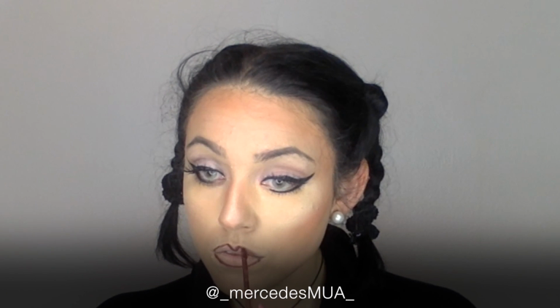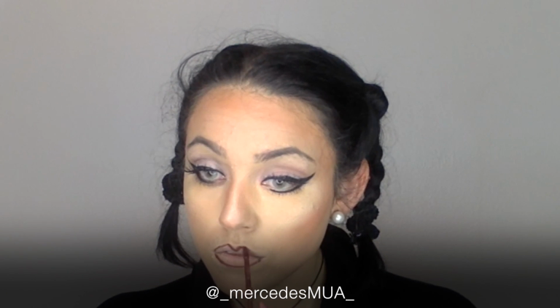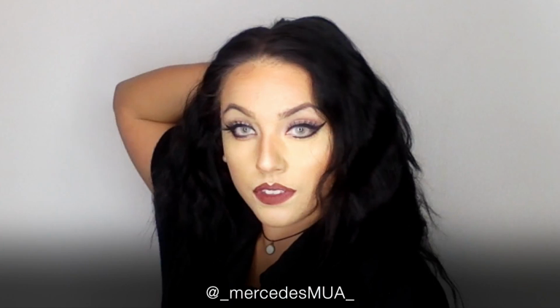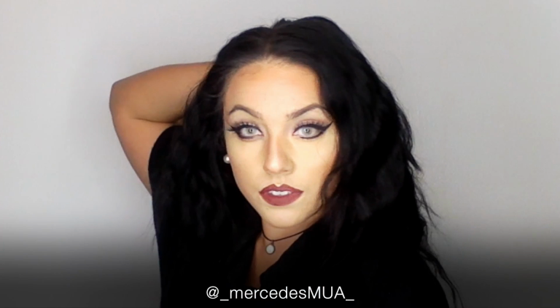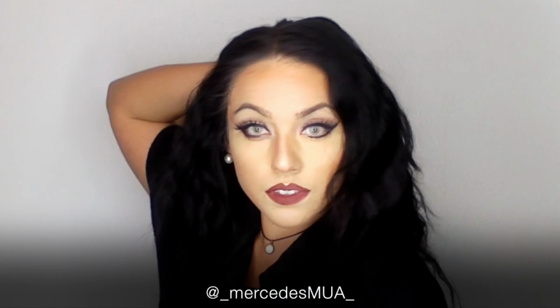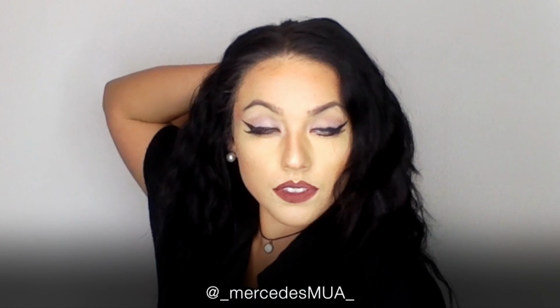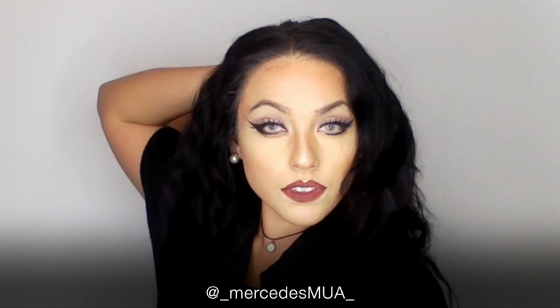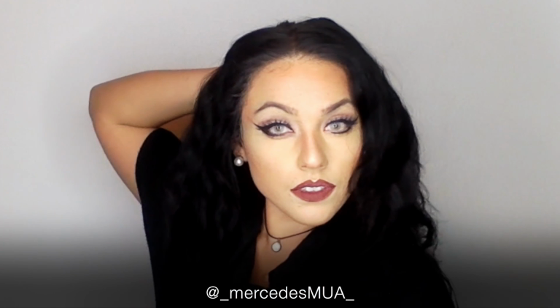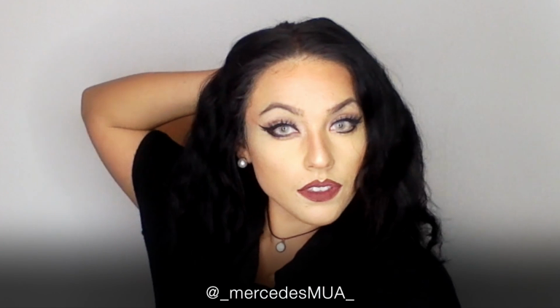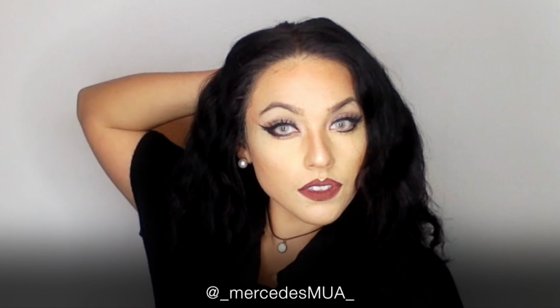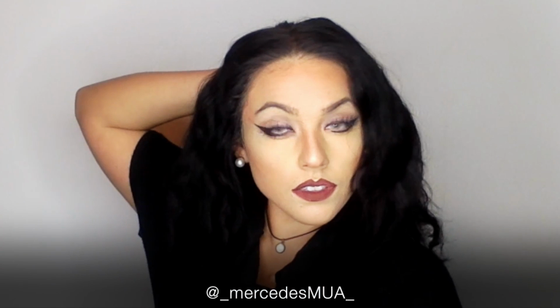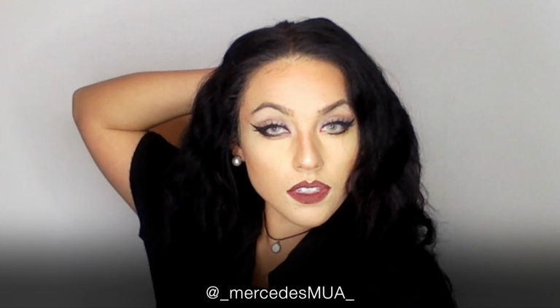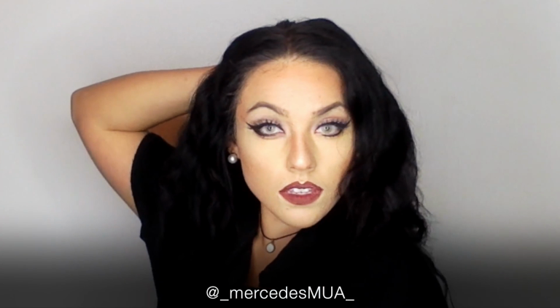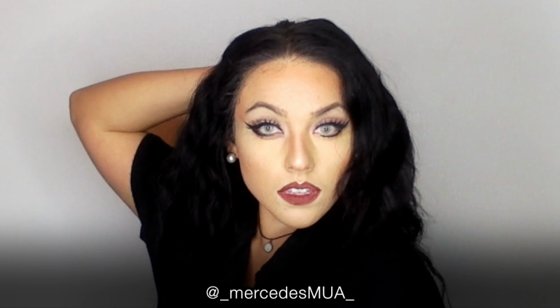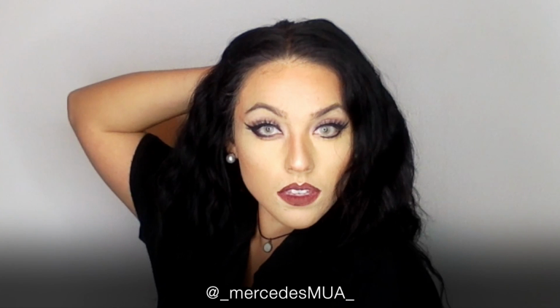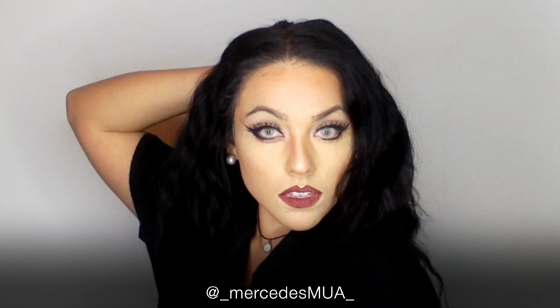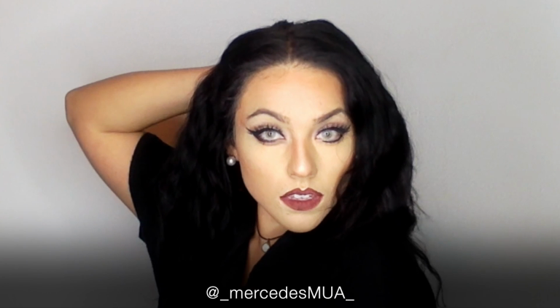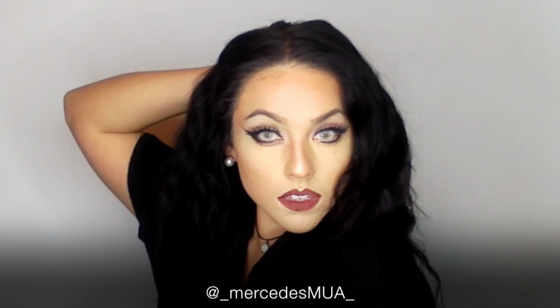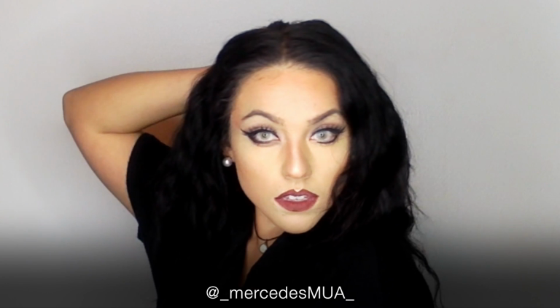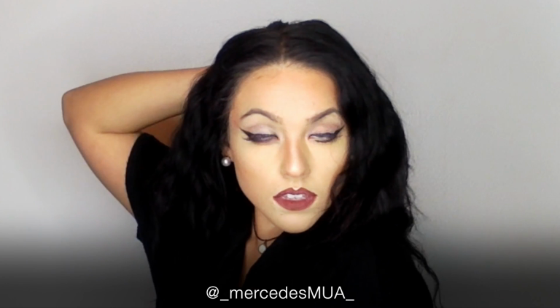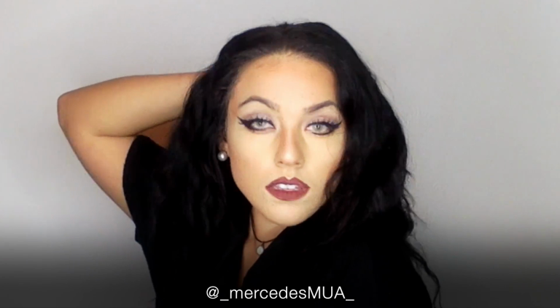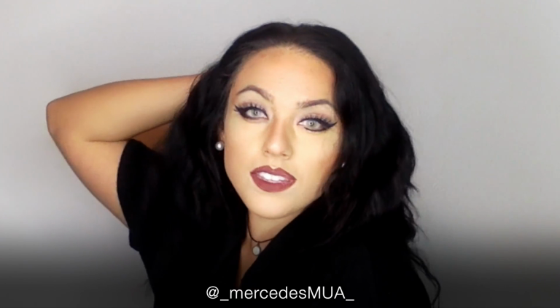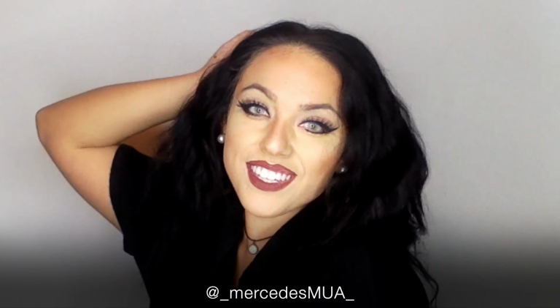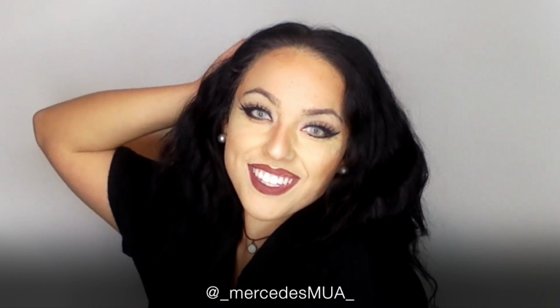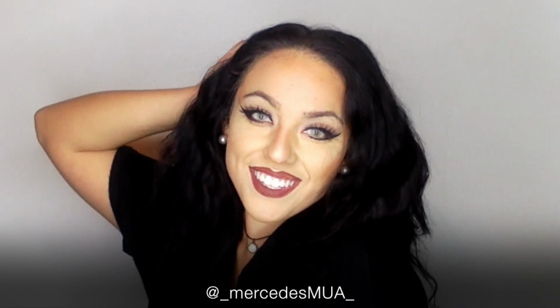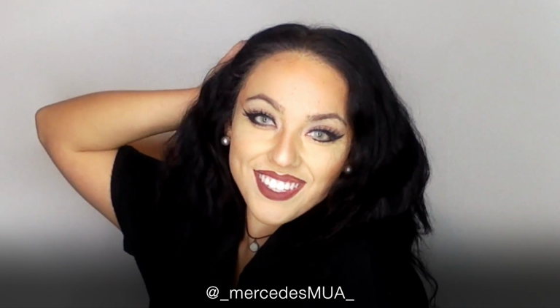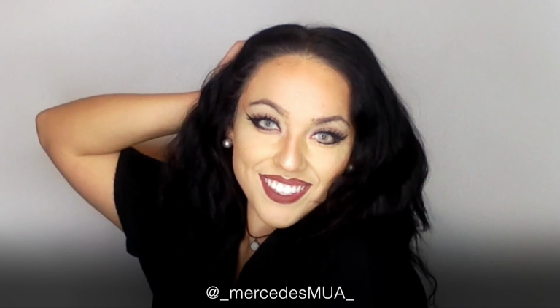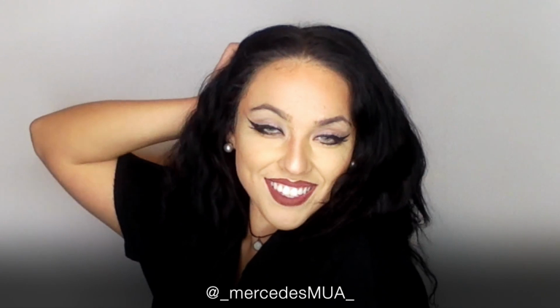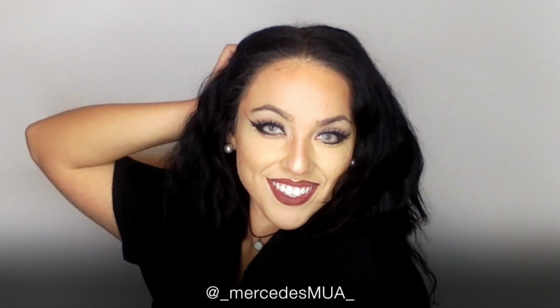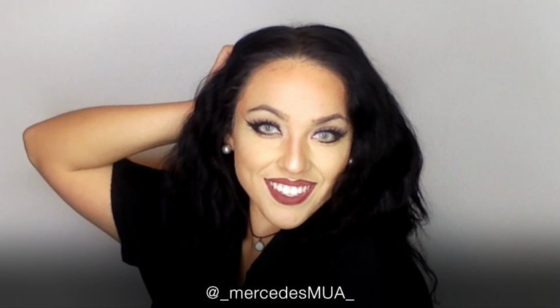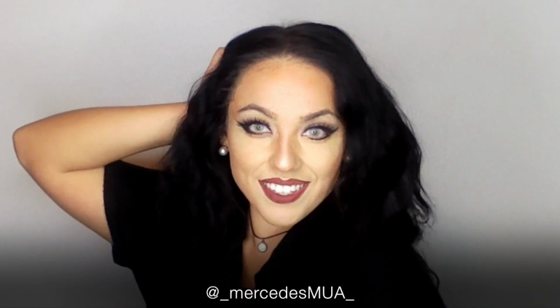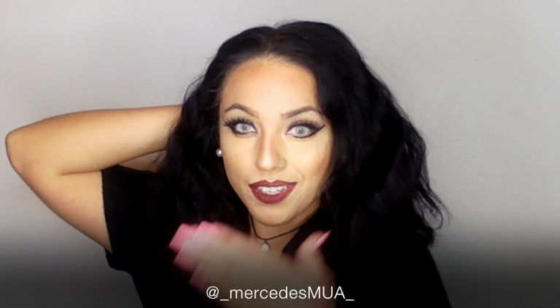Let me know what you guys think of the finished look and don't forget to subscribe to my channel. Thank you guys!